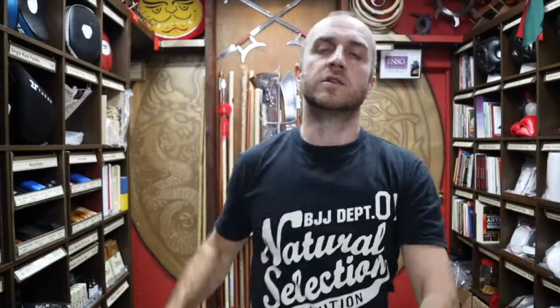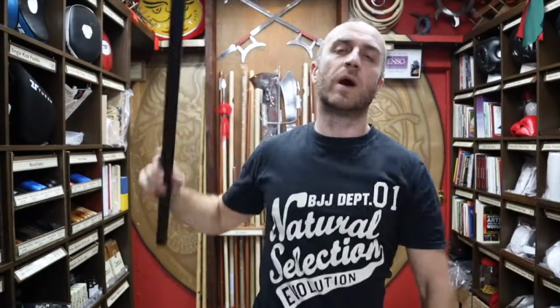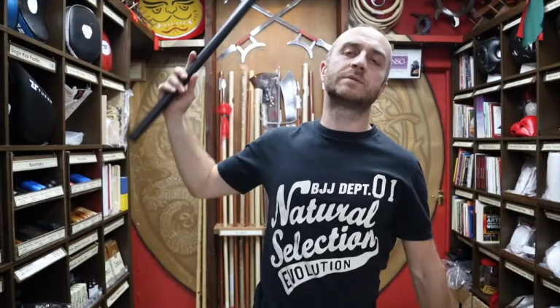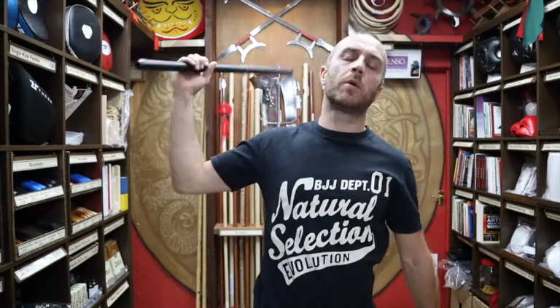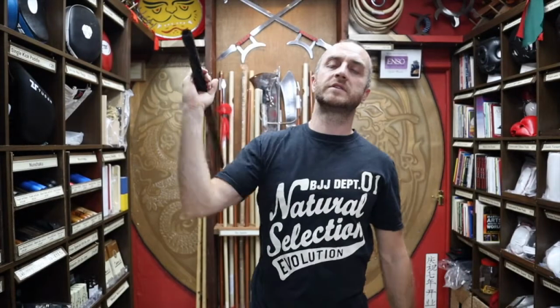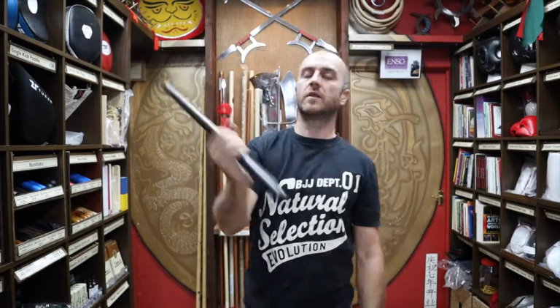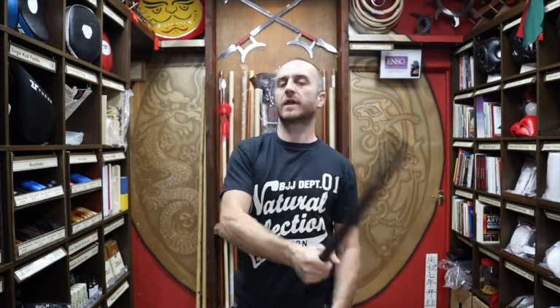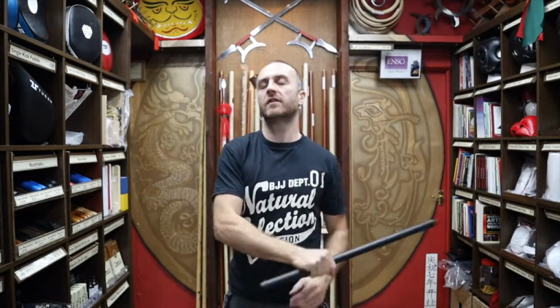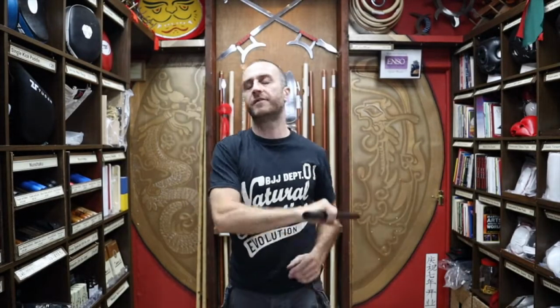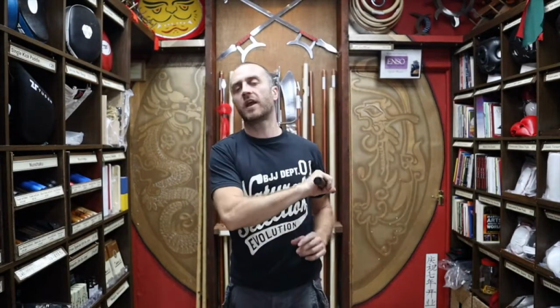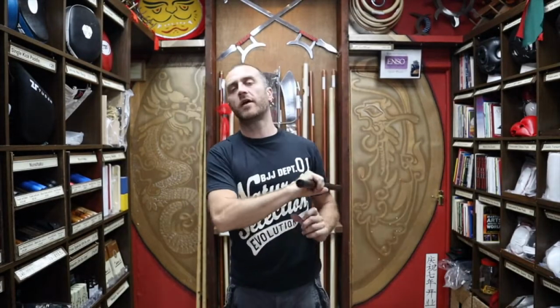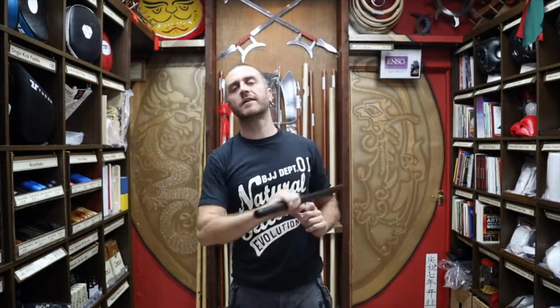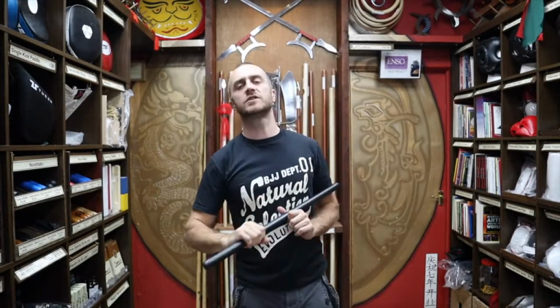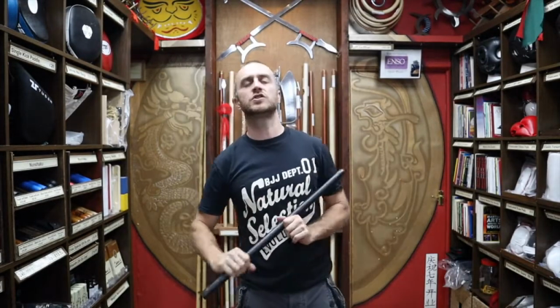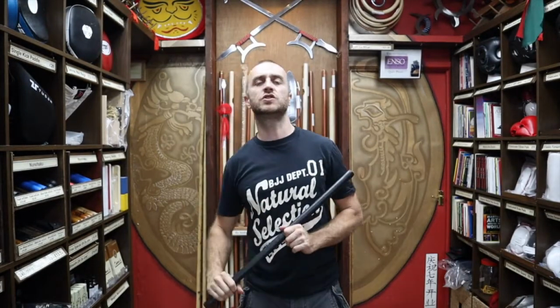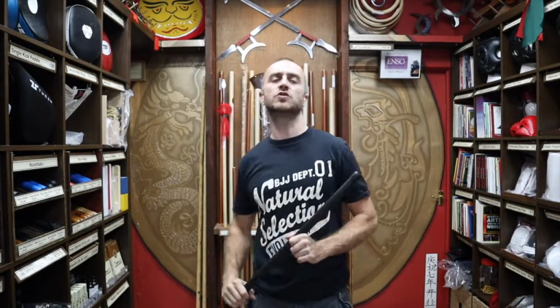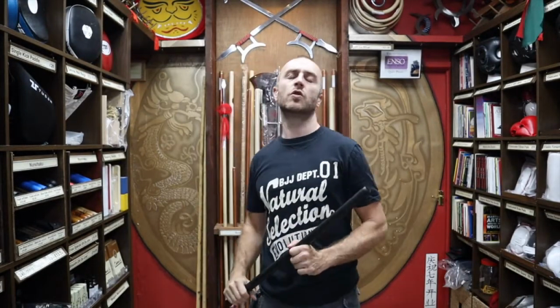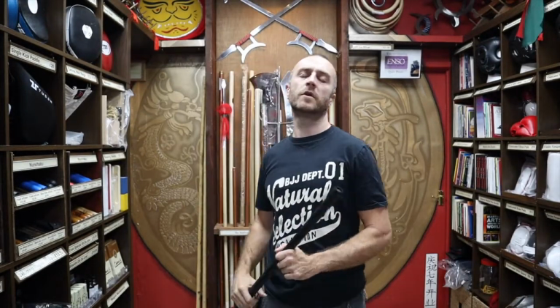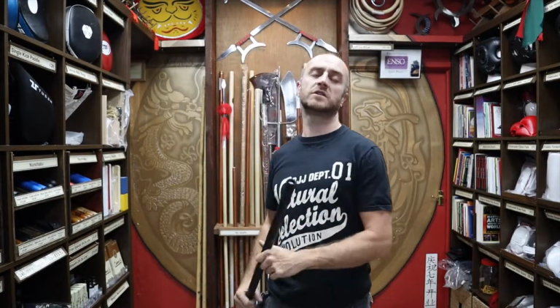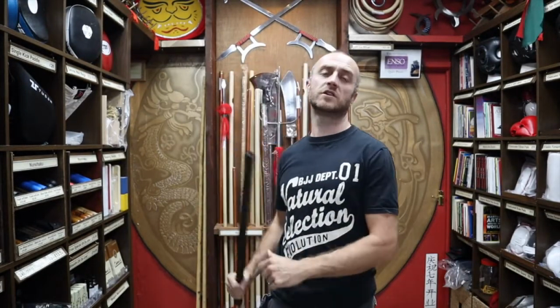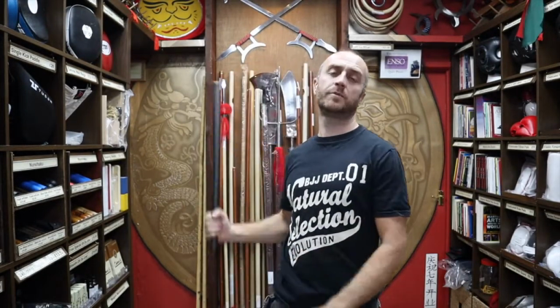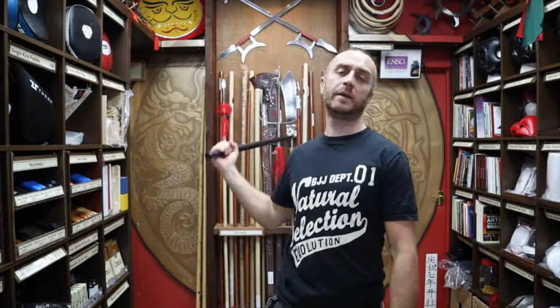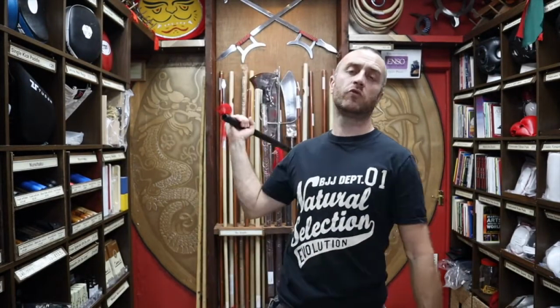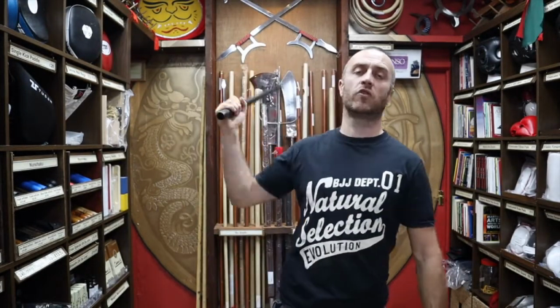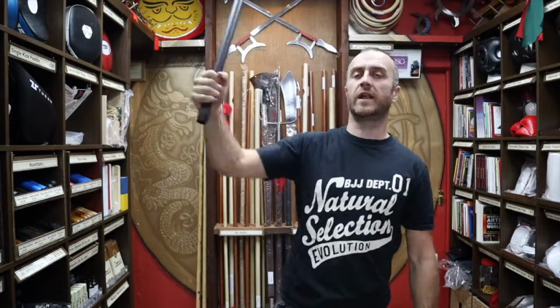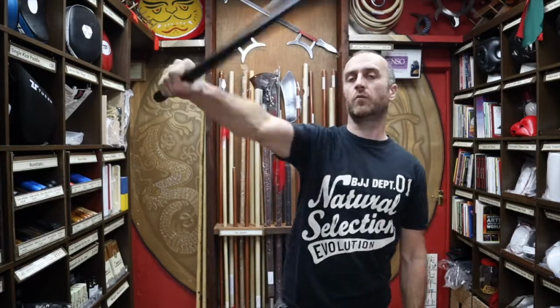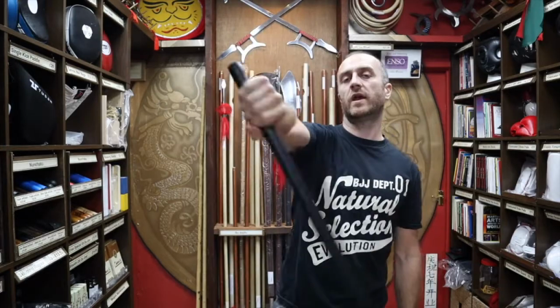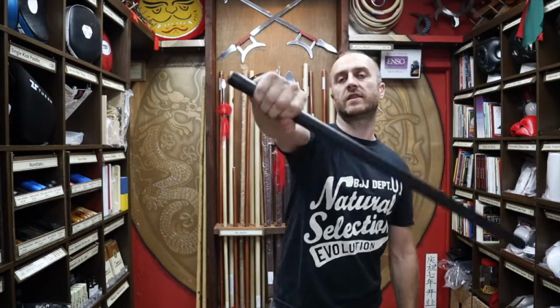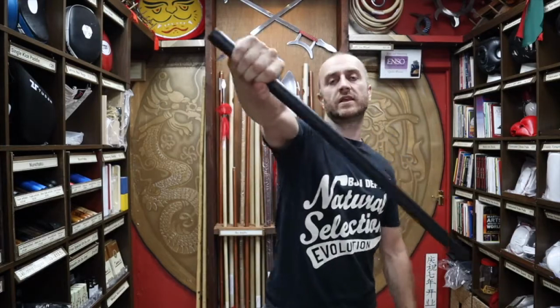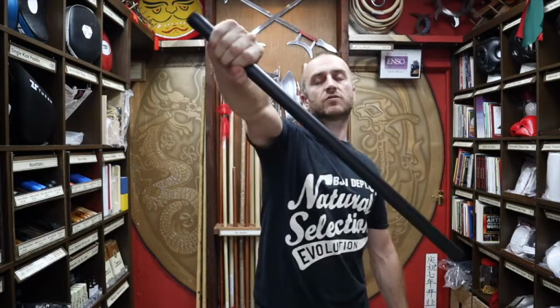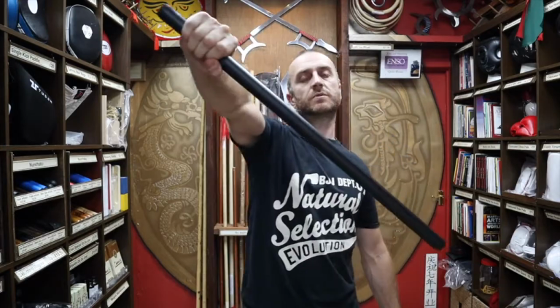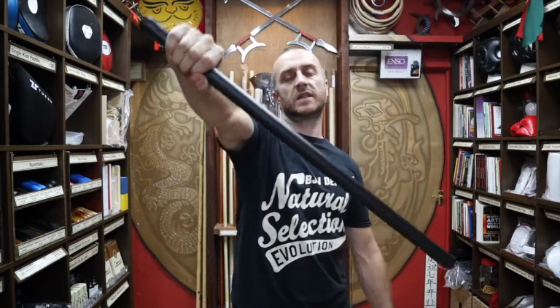As promised at the beginning of the video, here is a short montage of people training with the screamer sticks.